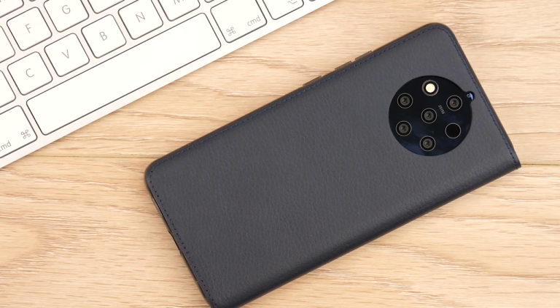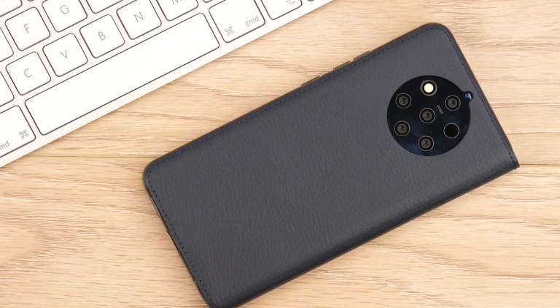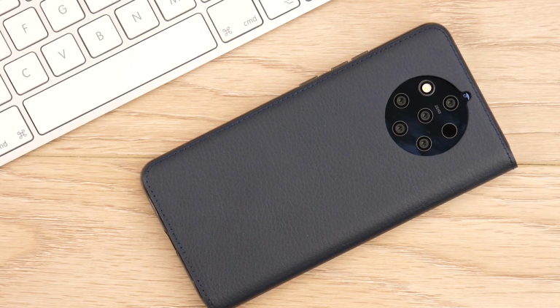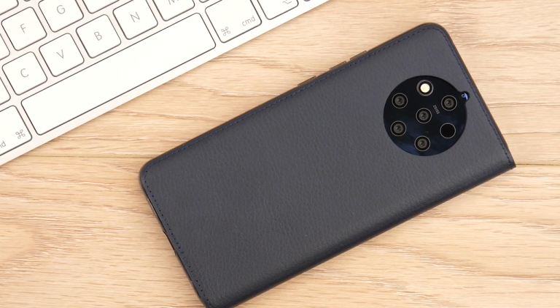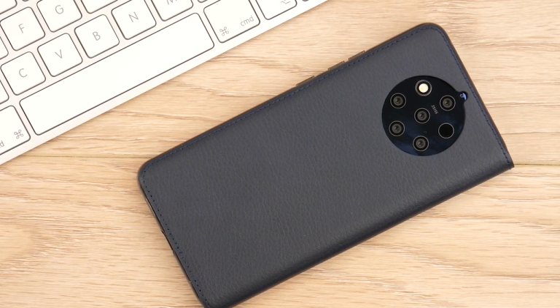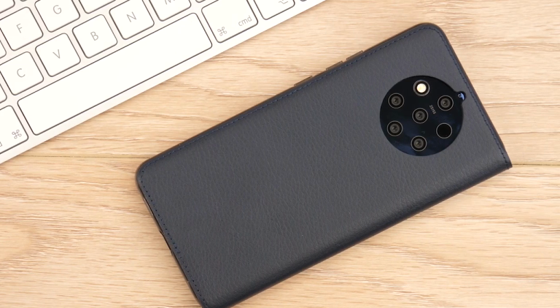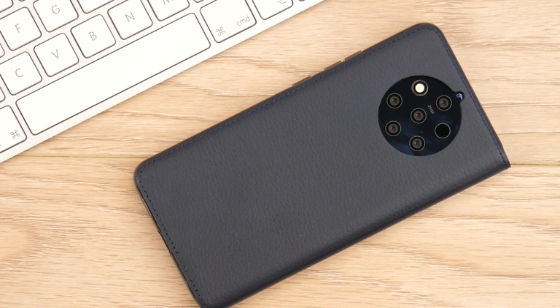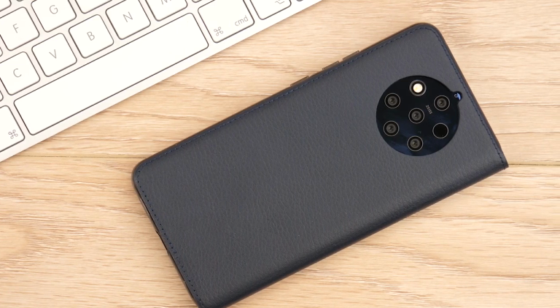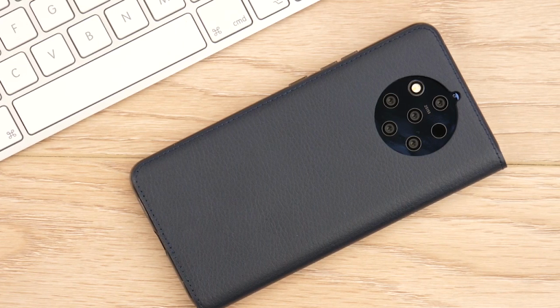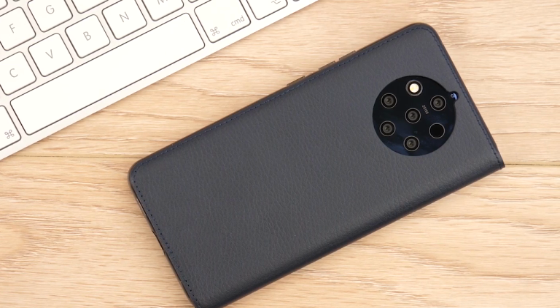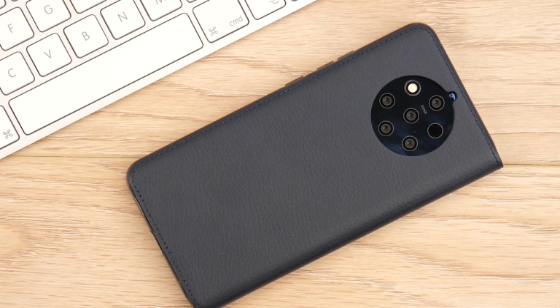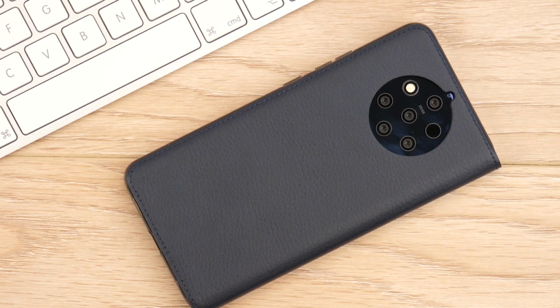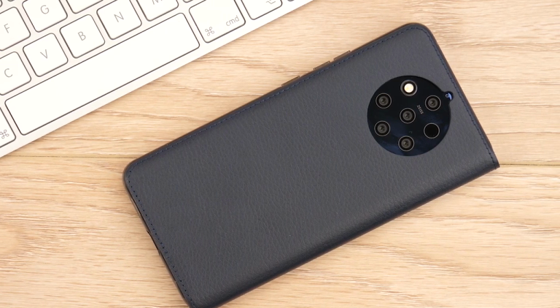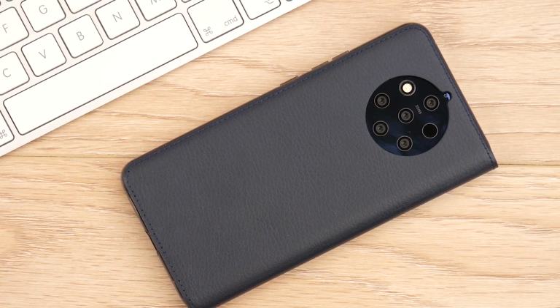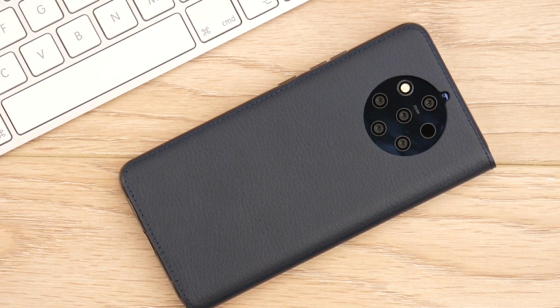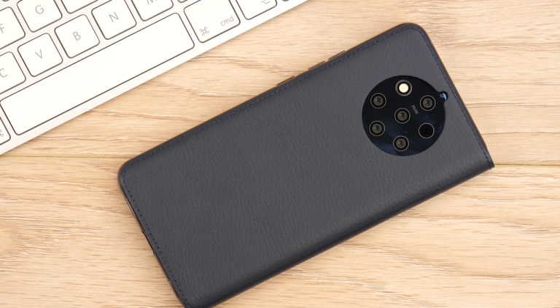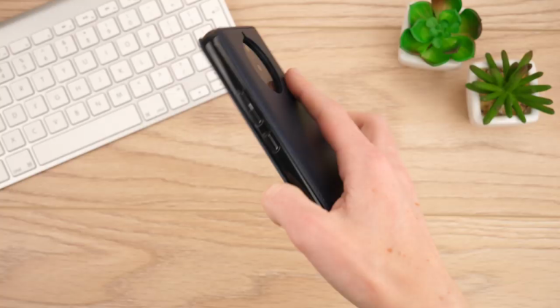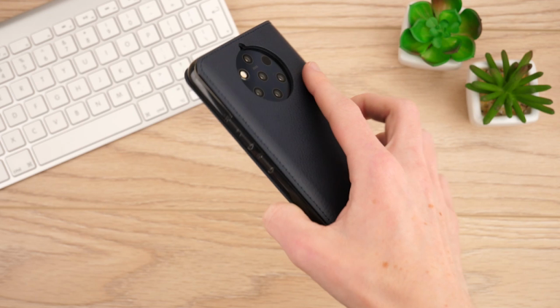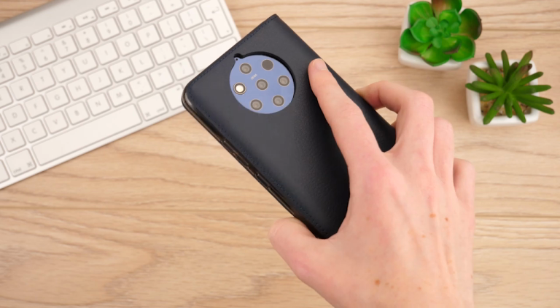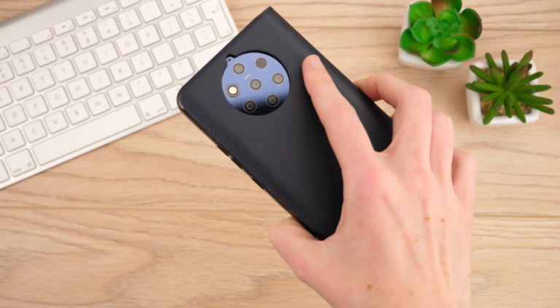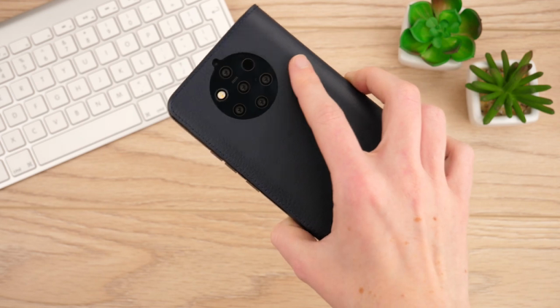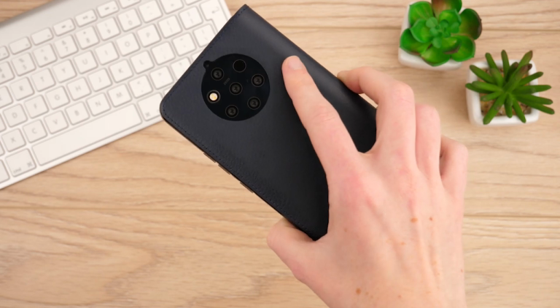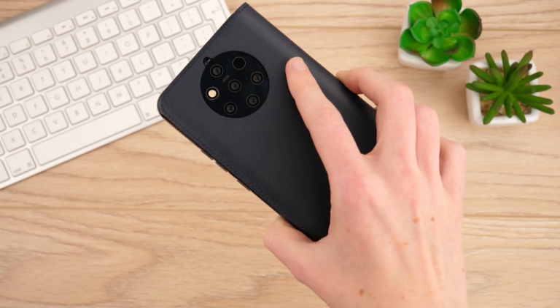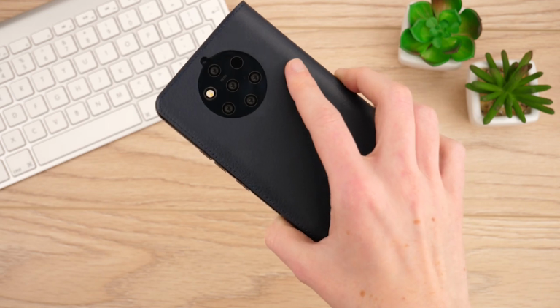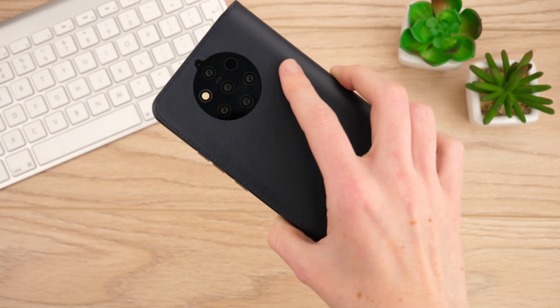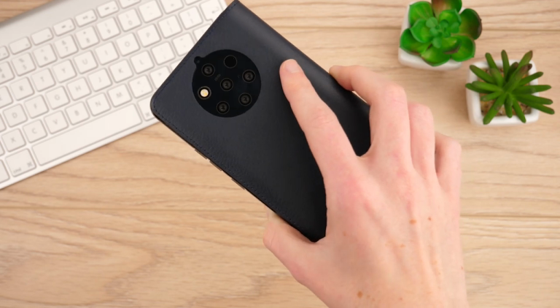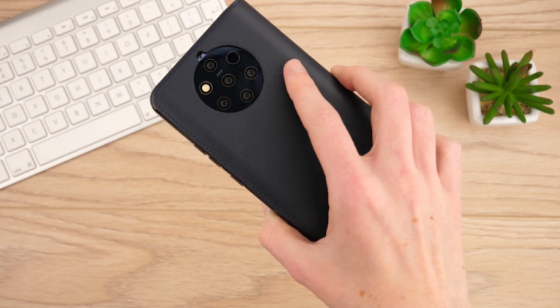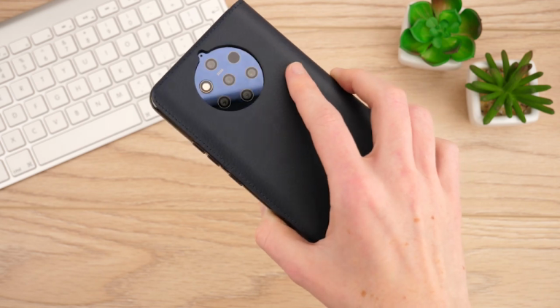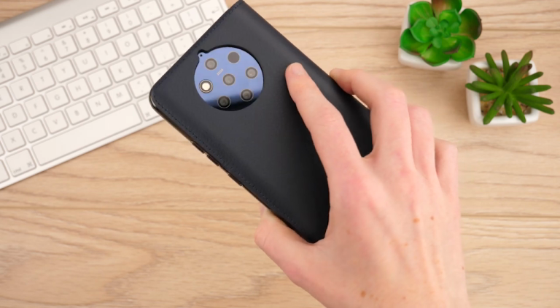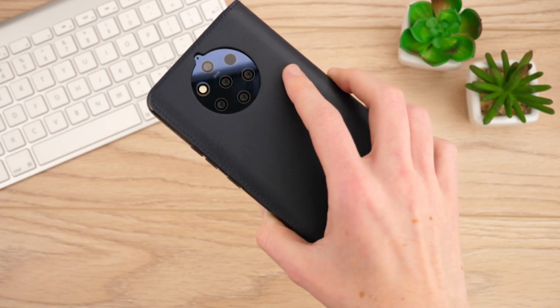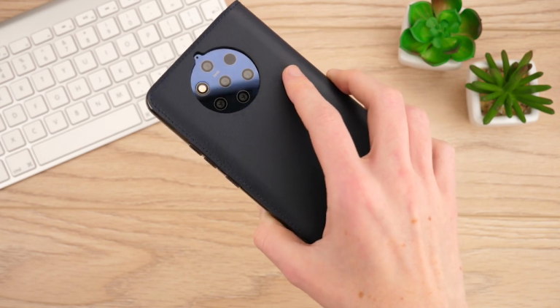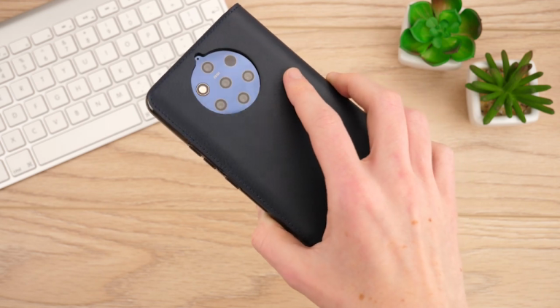The genuine leather finish offers an executive look, maintaining the premium design of the Nokia 9 PureView.